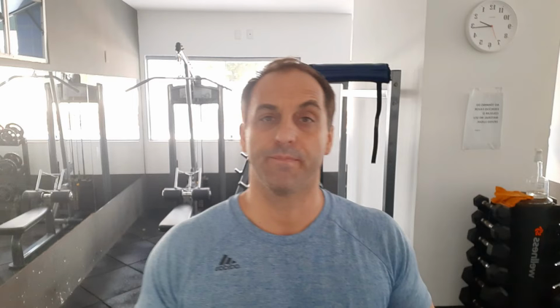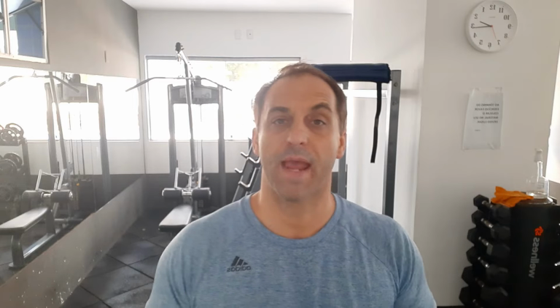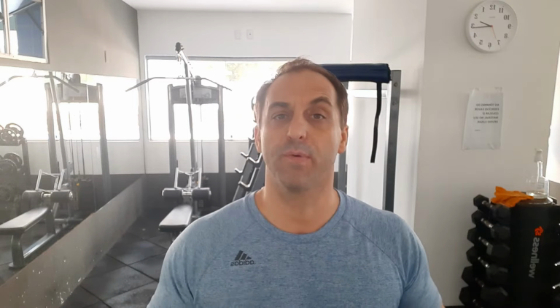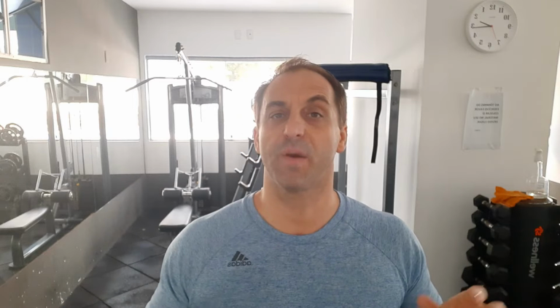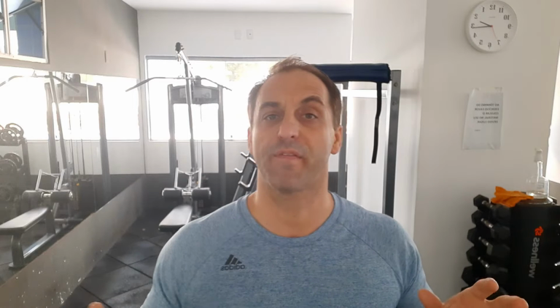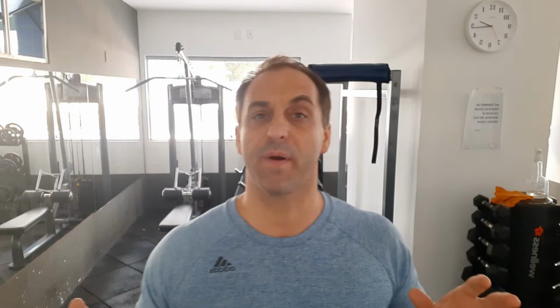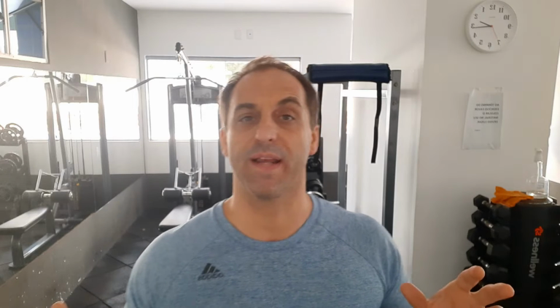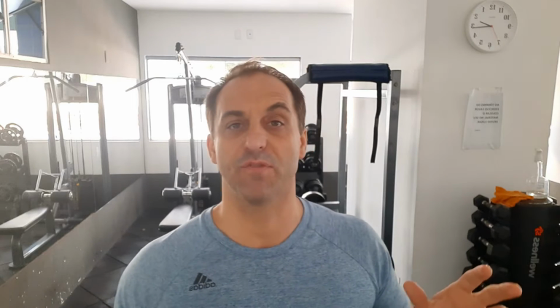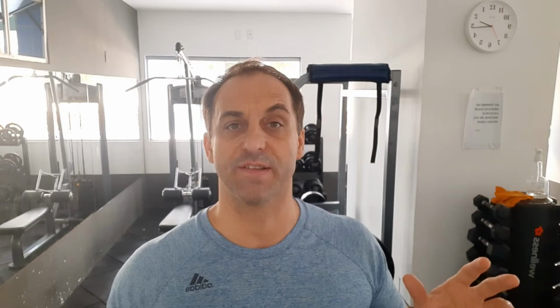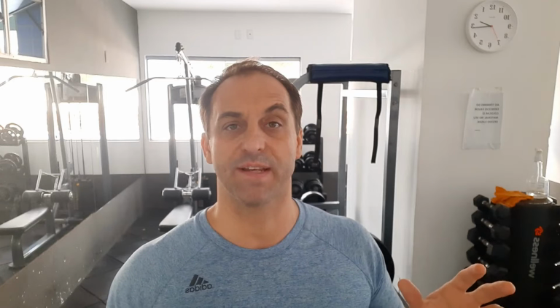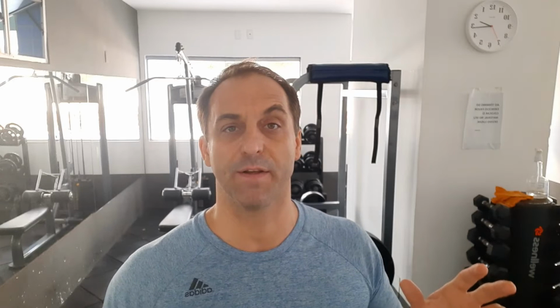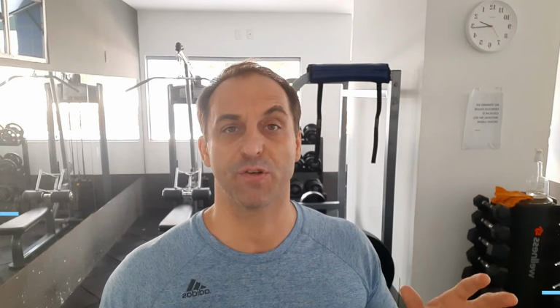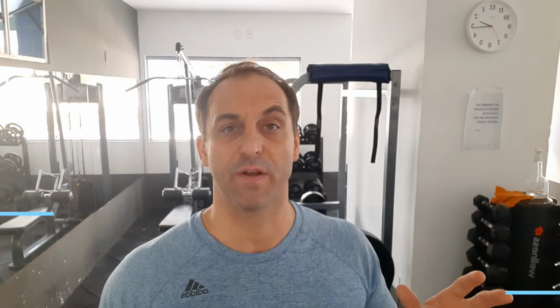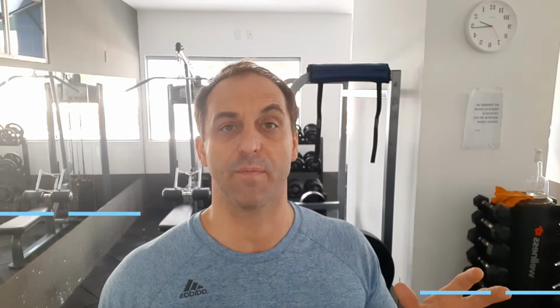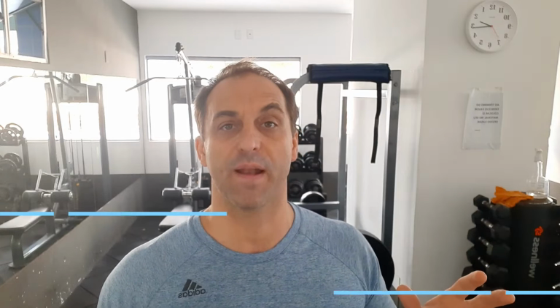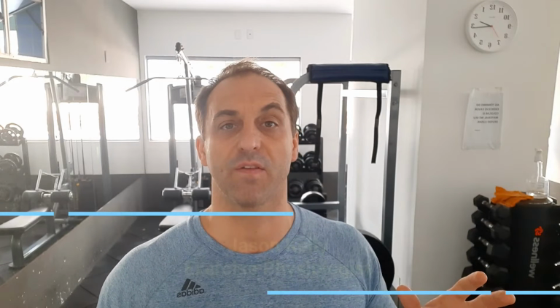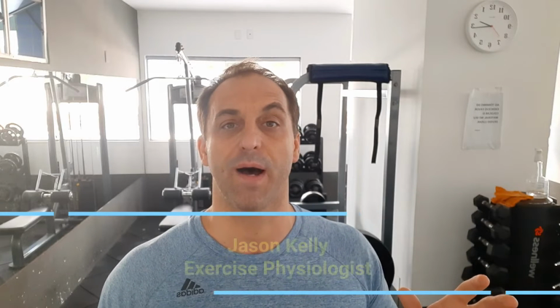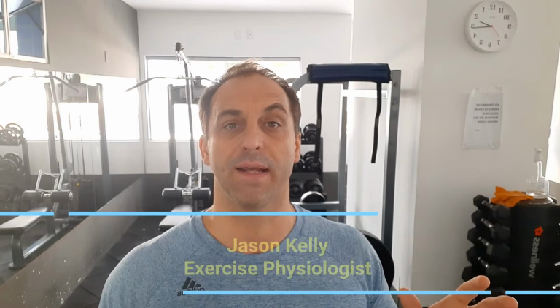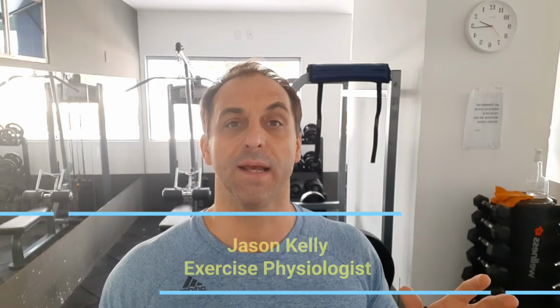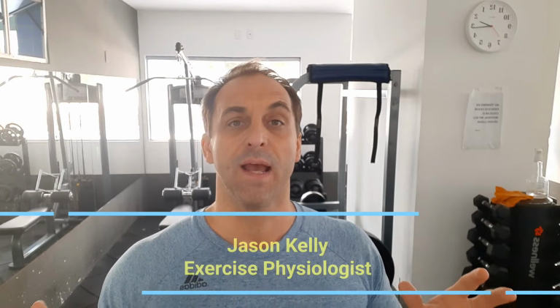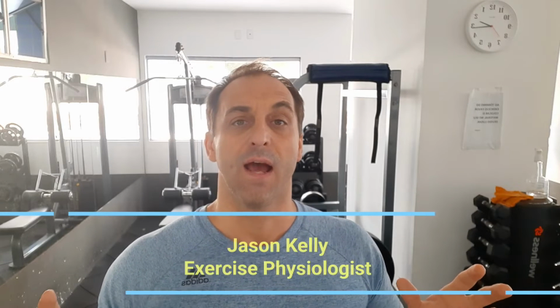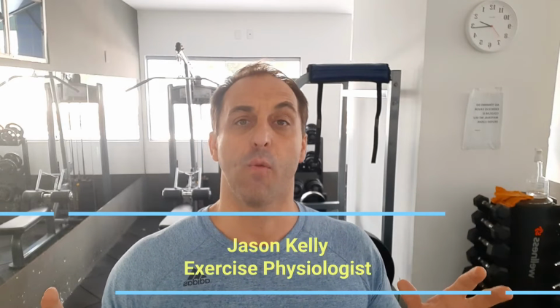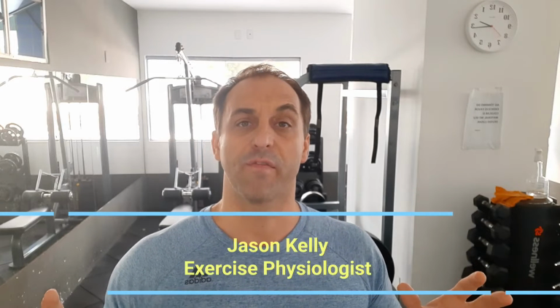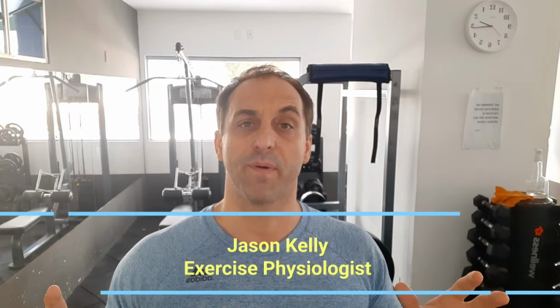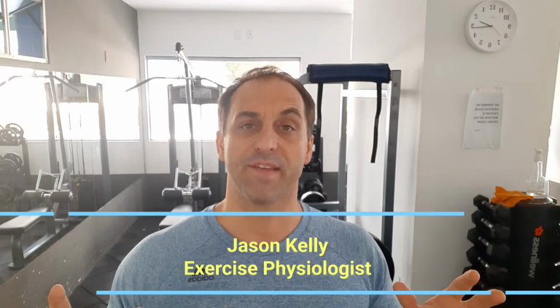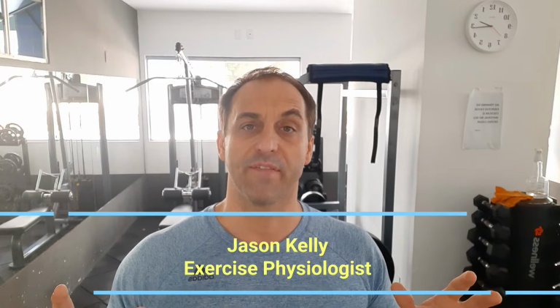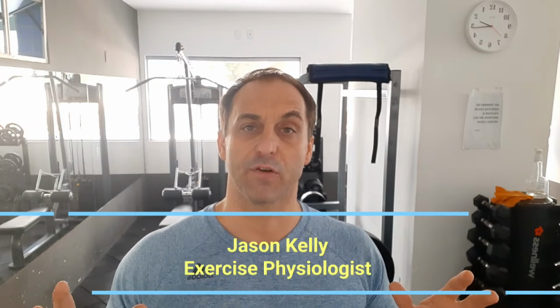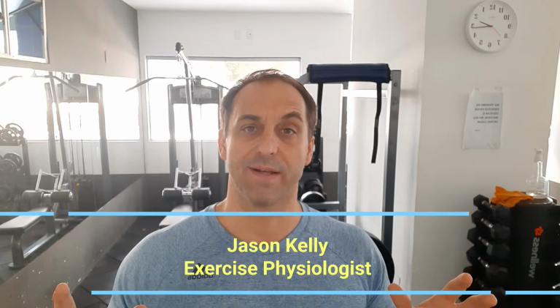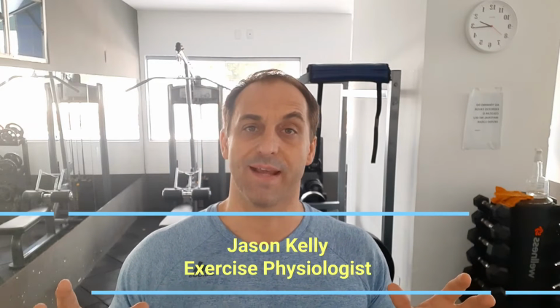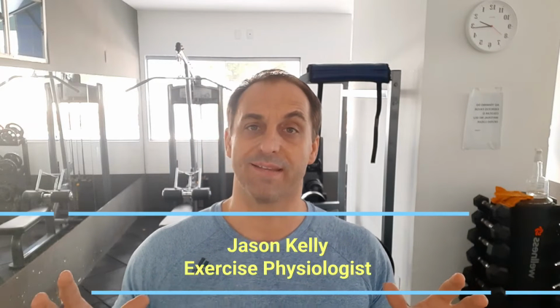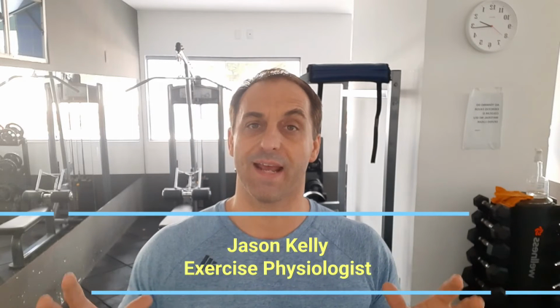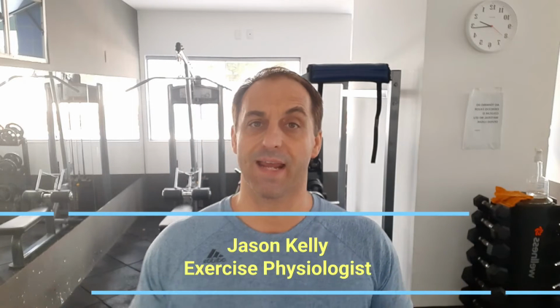Hey, what's up everybody? I'm JC Kelly, creator of The Balanced Body. I hope everybody's having a great day today.